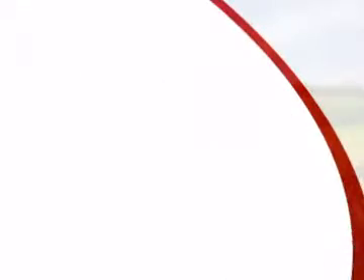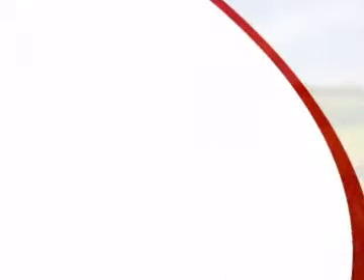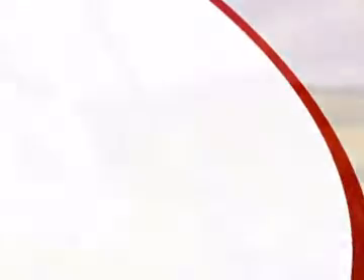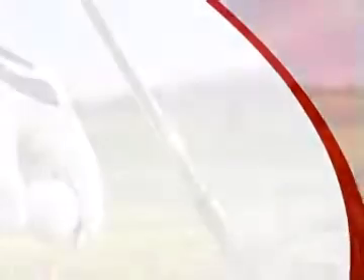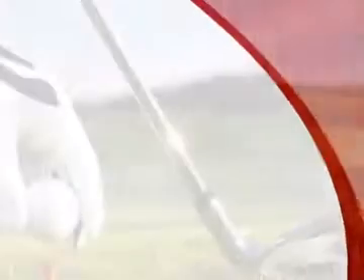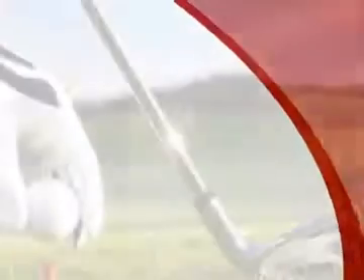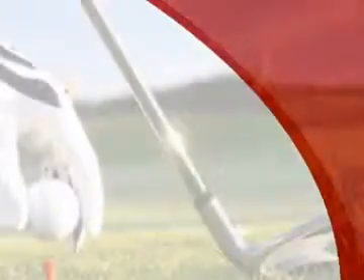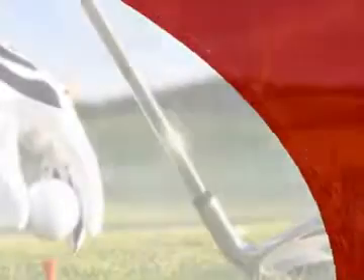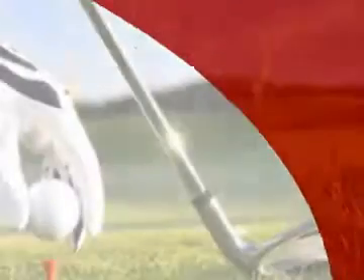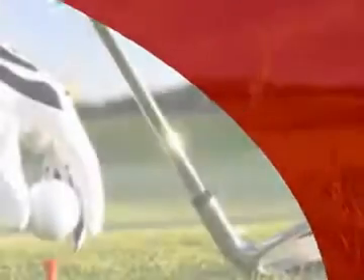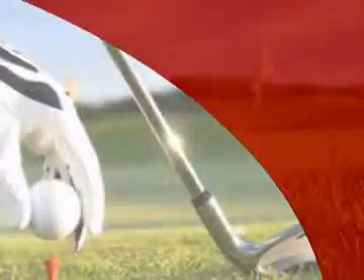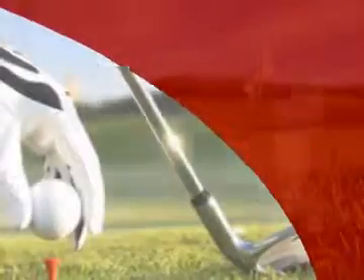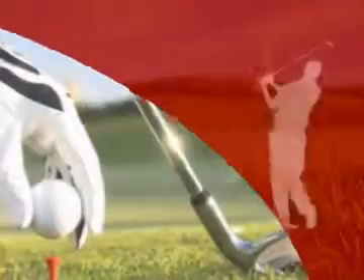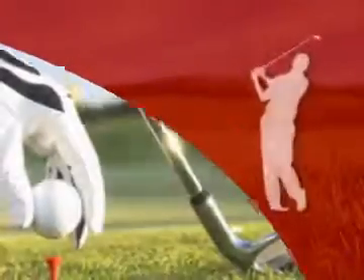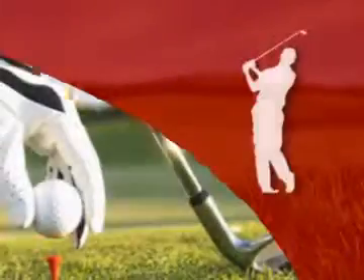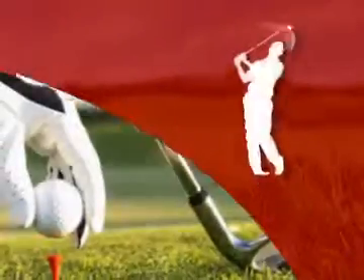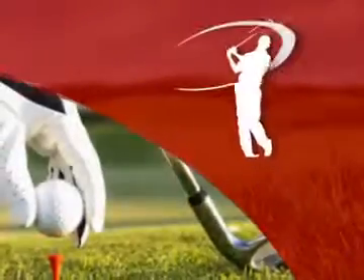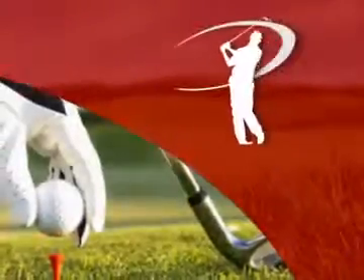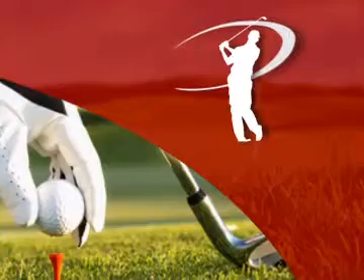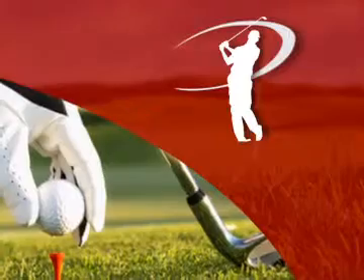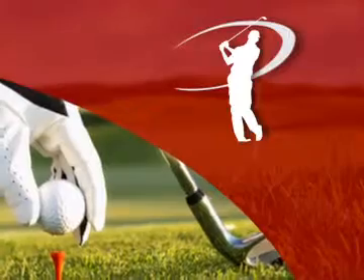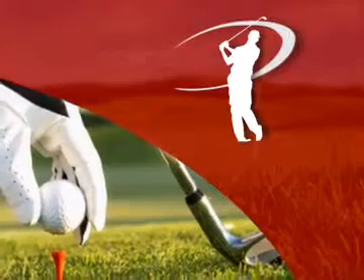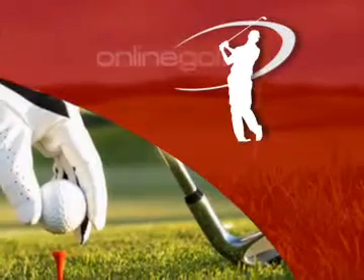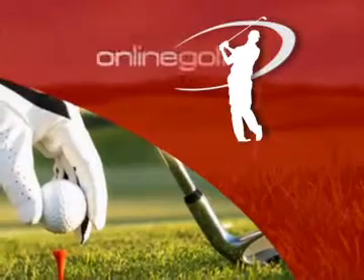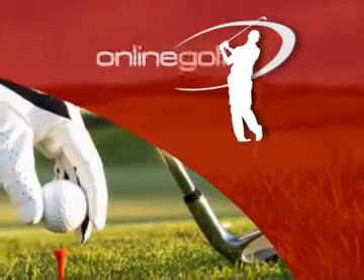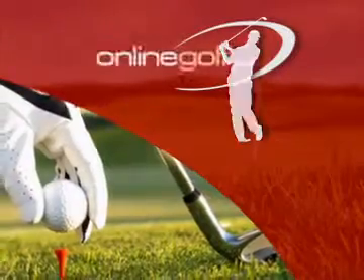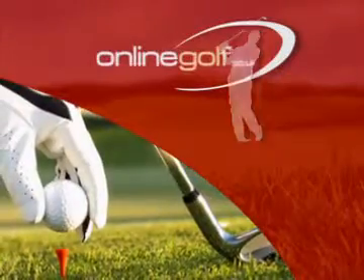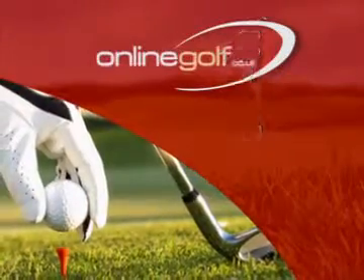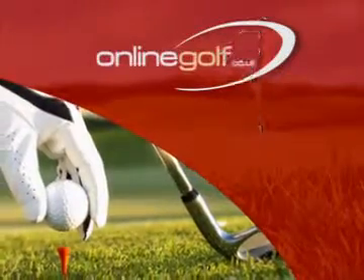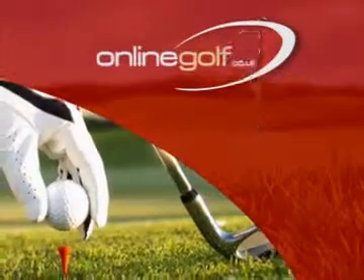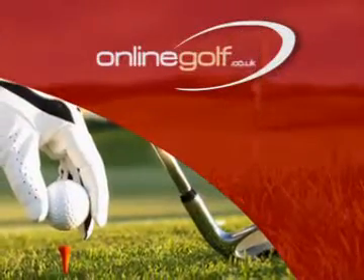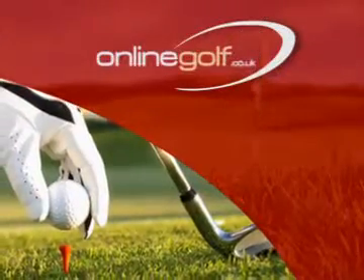Get it now at Online Golf, Europe's number one golf equipment supplier.